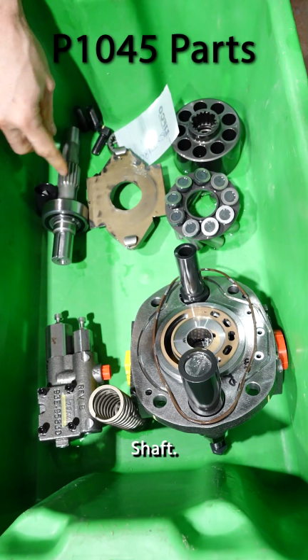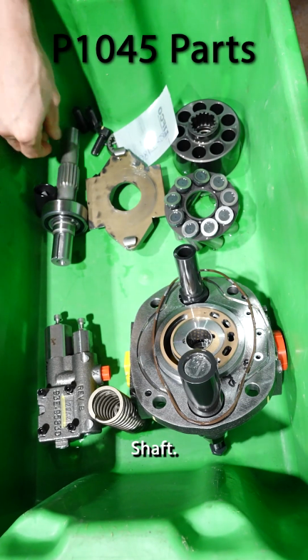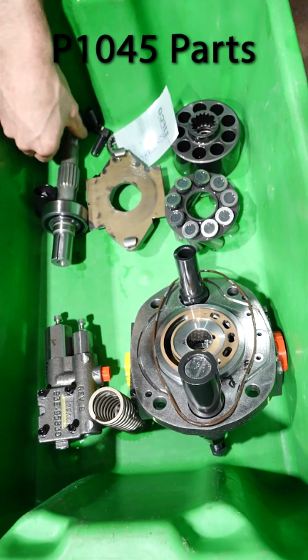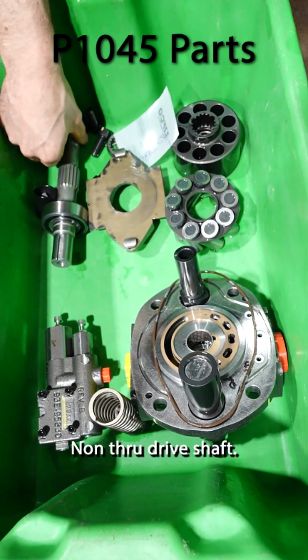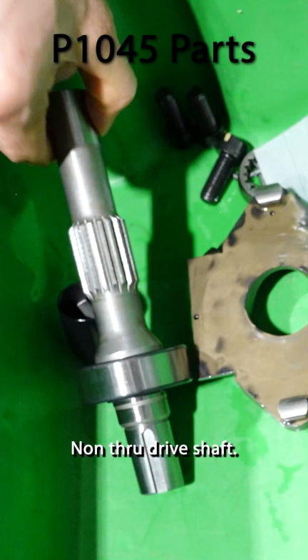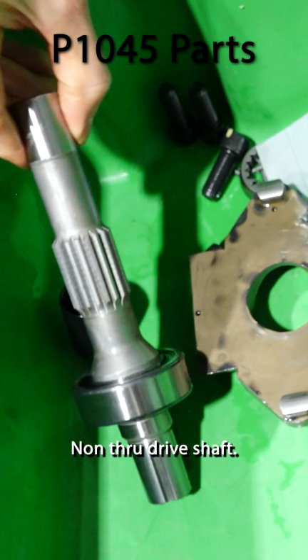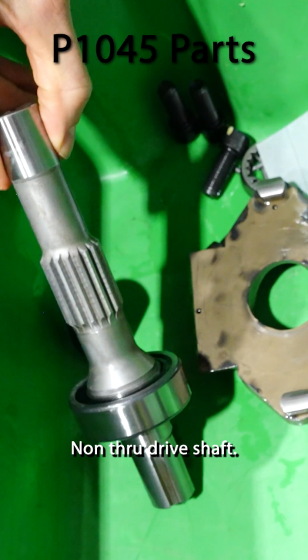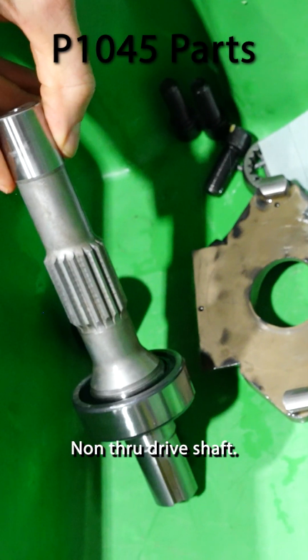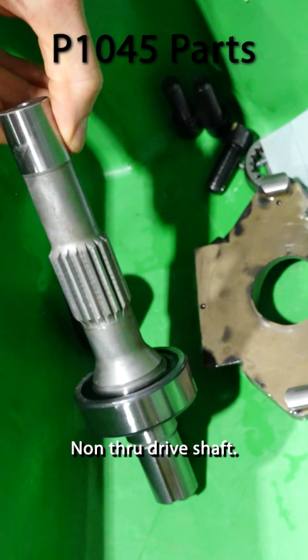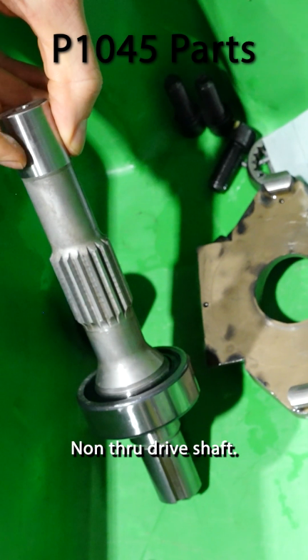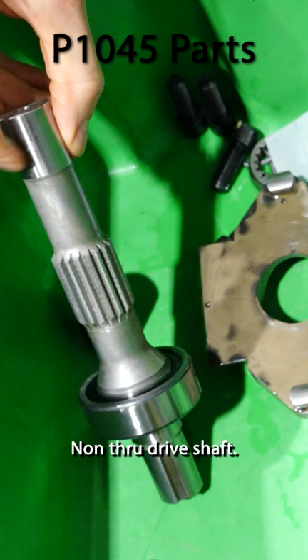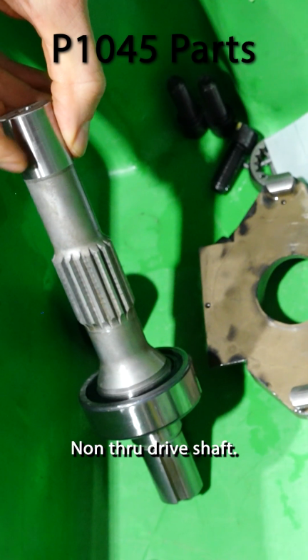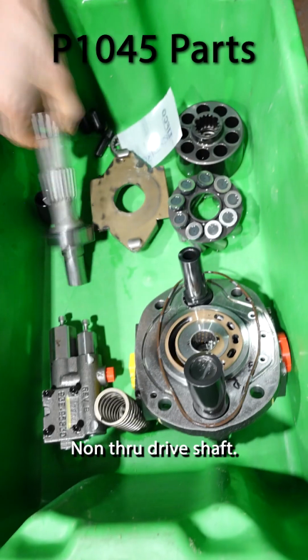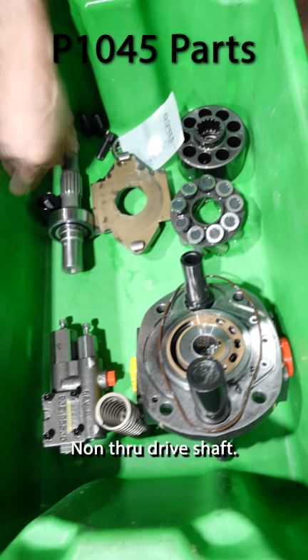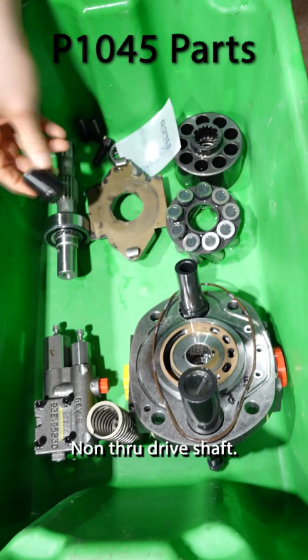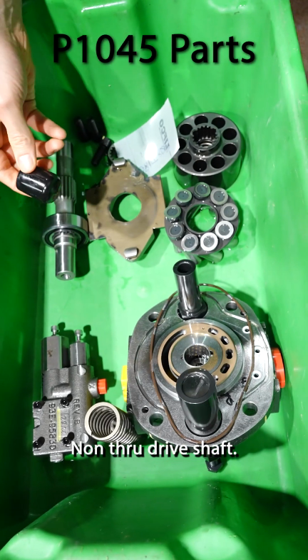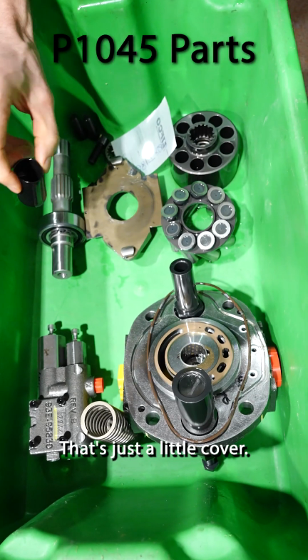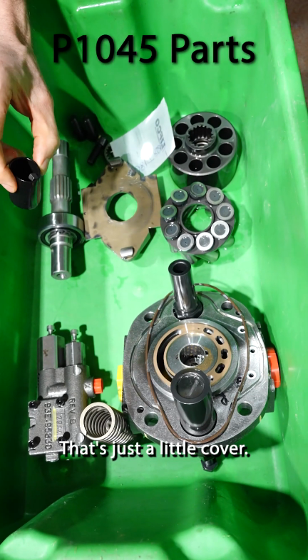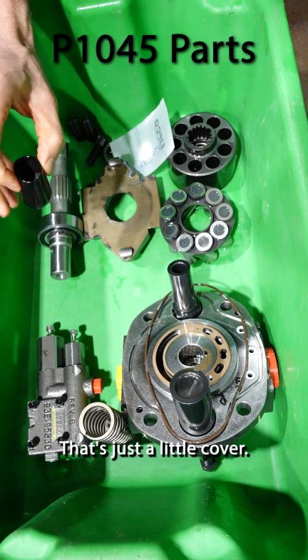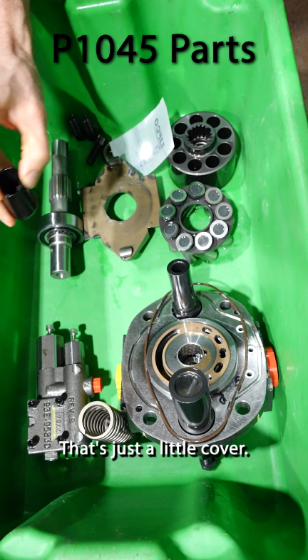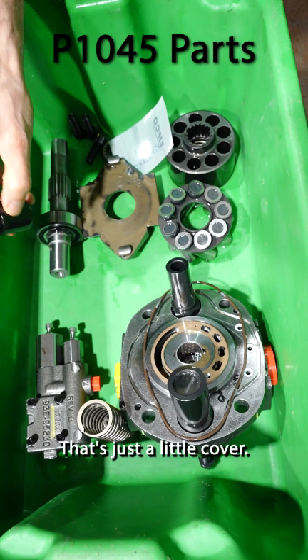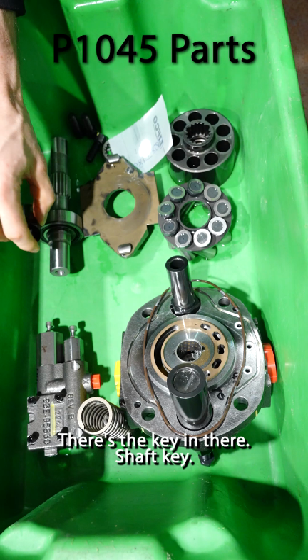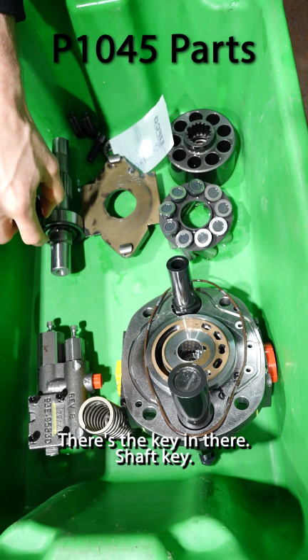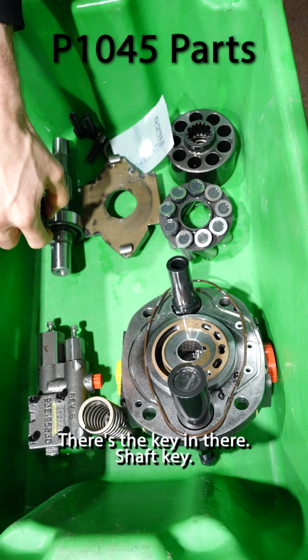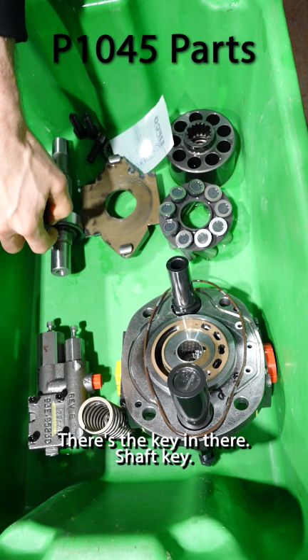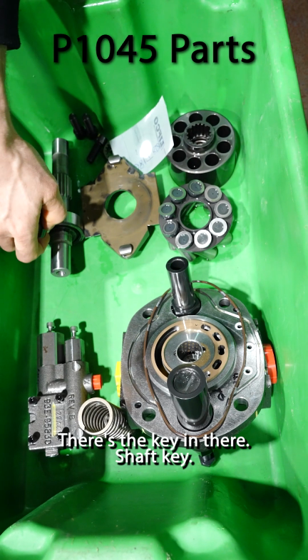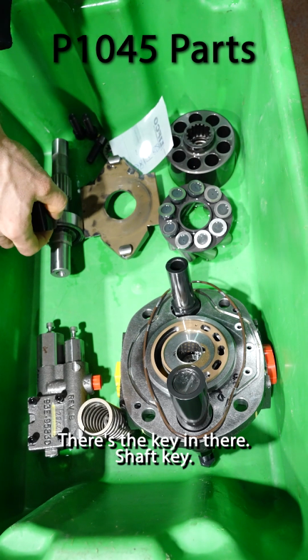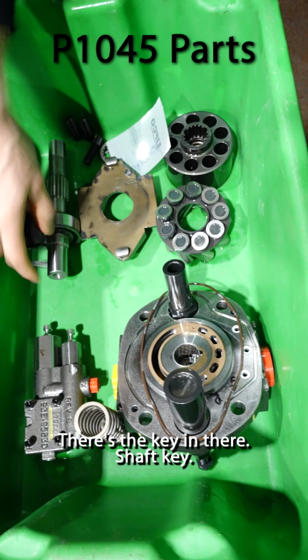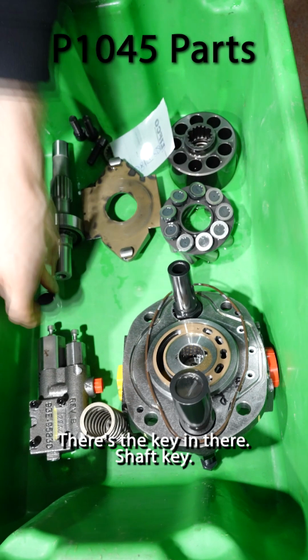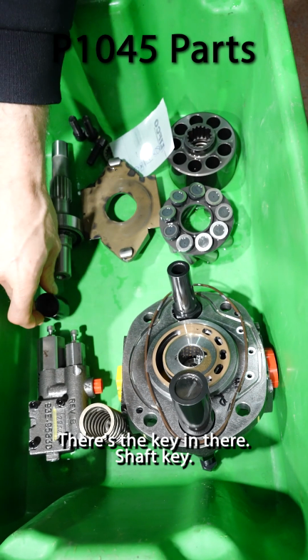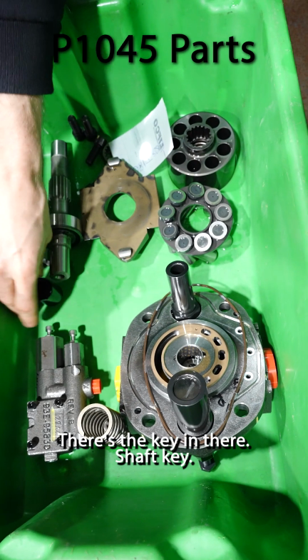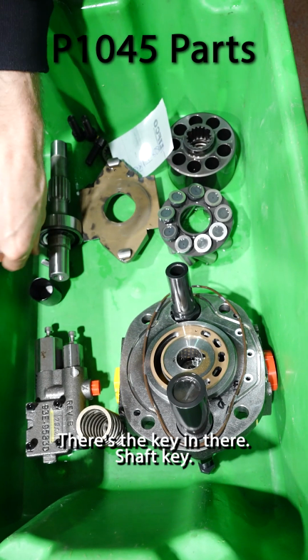Shaft — non-through drive shaft. That's just a little cover. There's the key in there — shaft key.